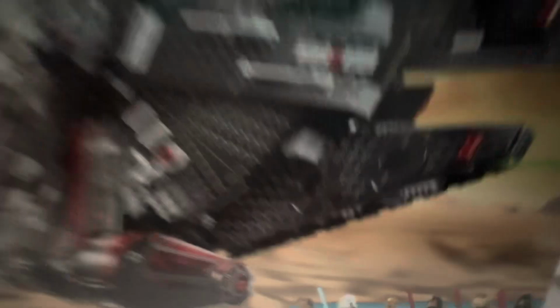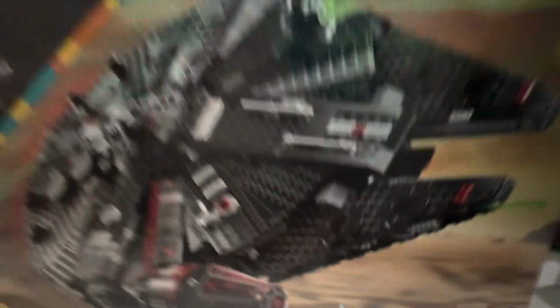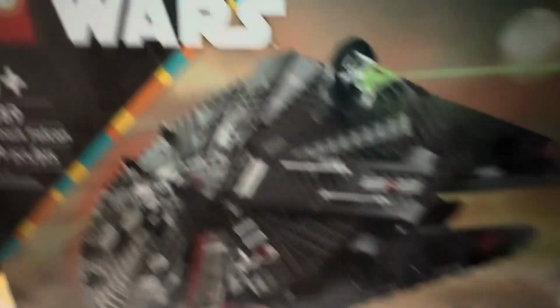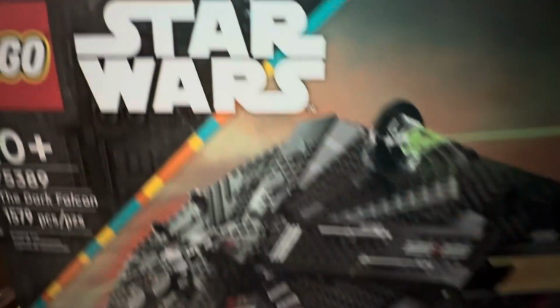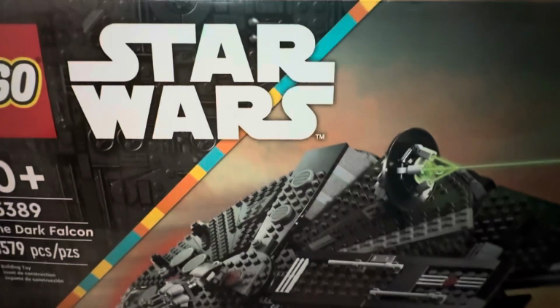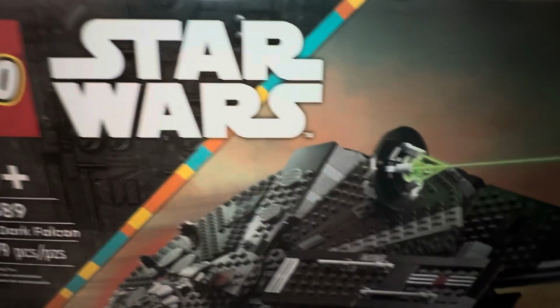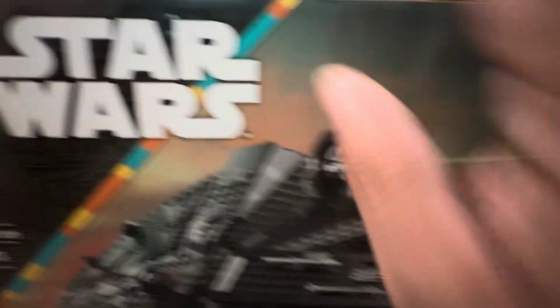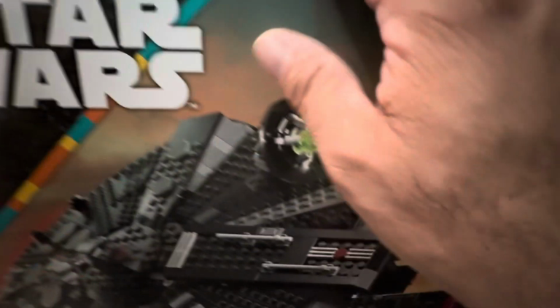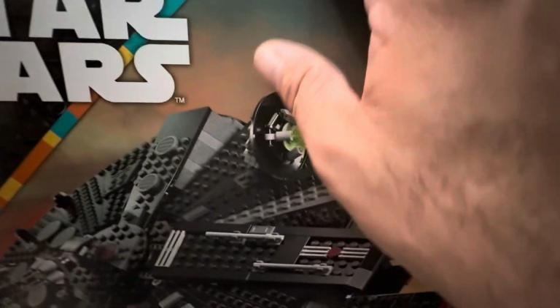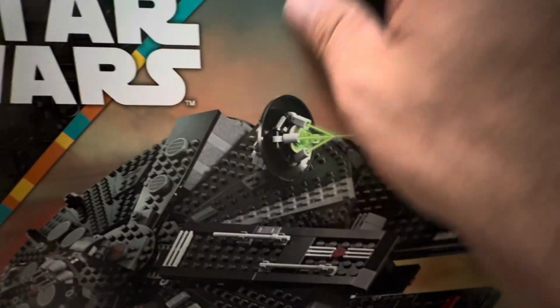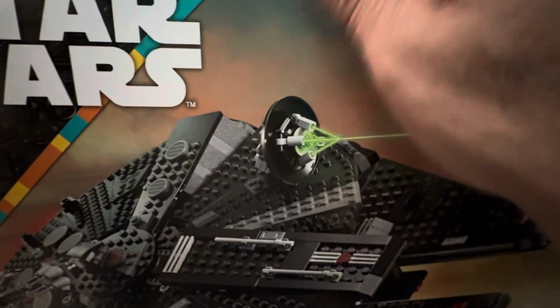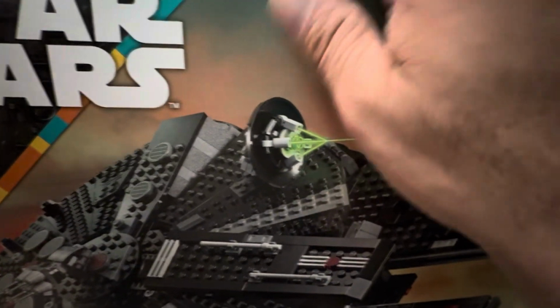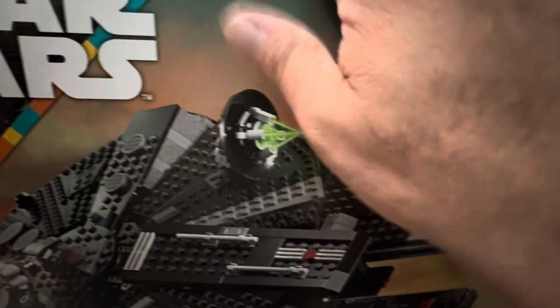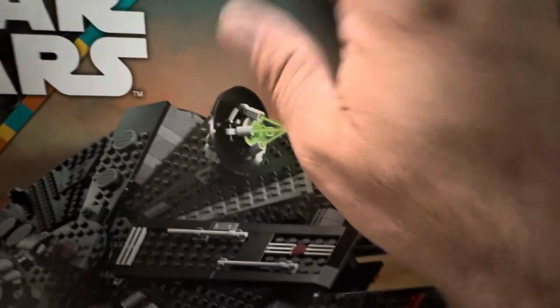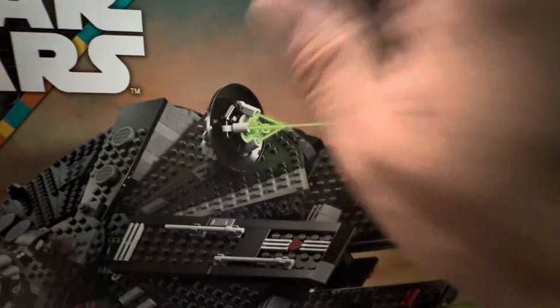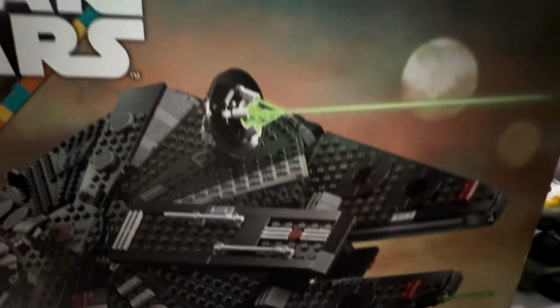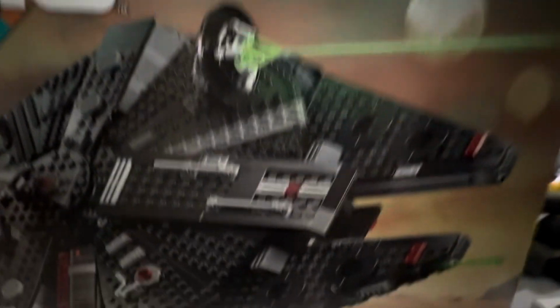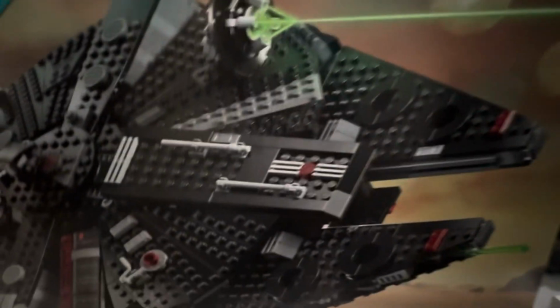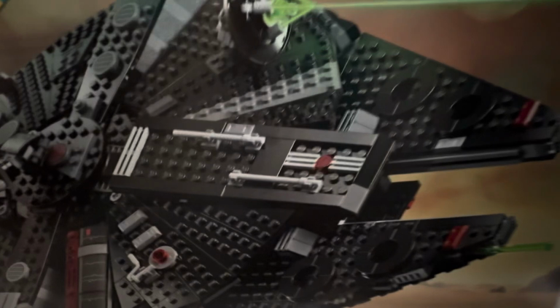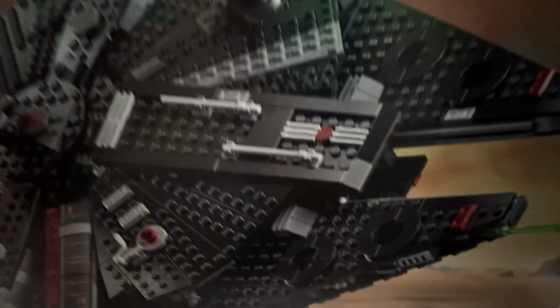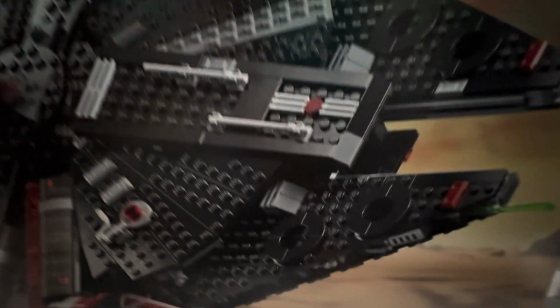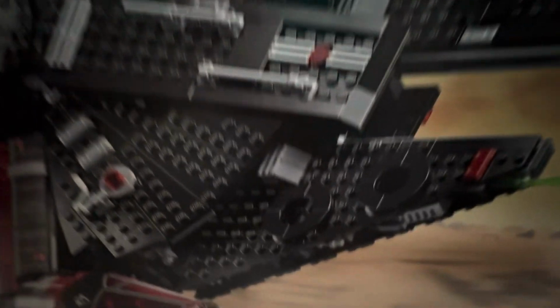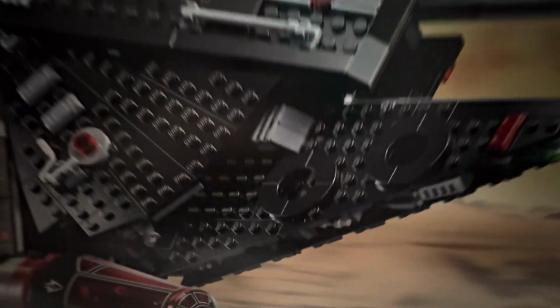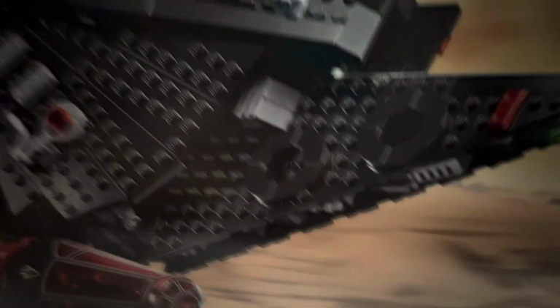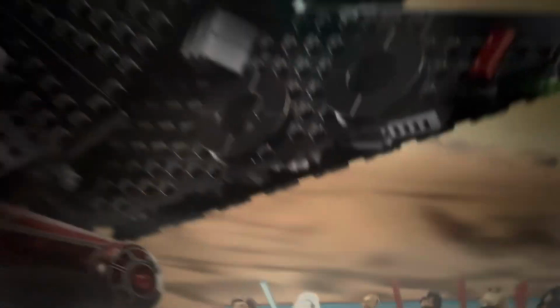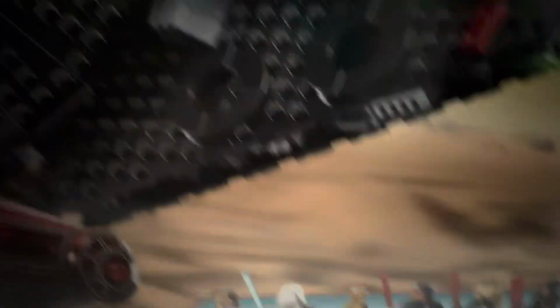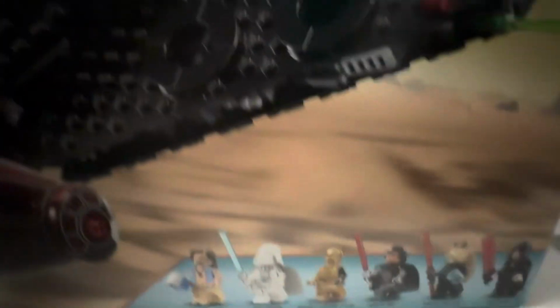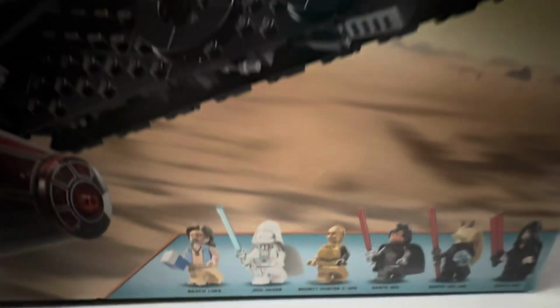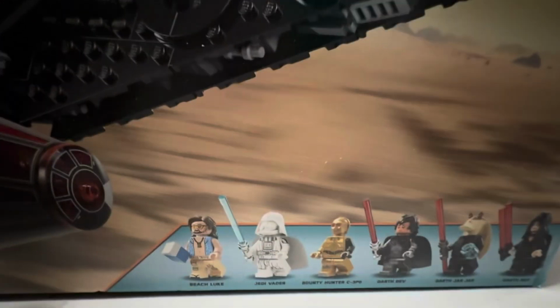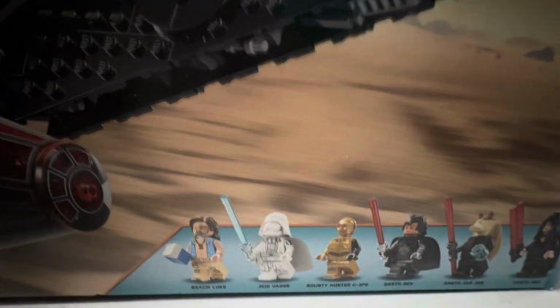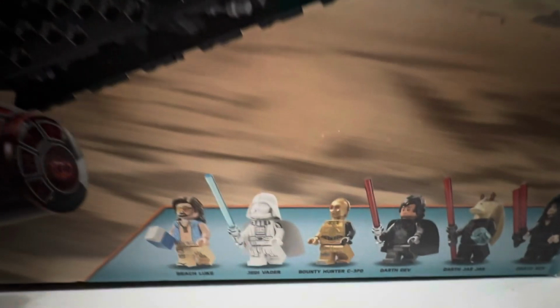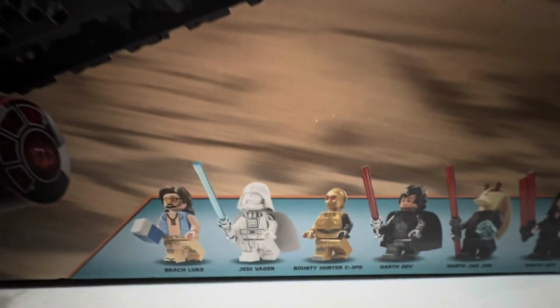This is still the box. The box is extremely sturdy and it feels heavier than the previous ones.